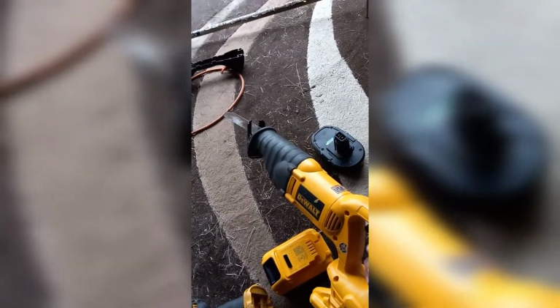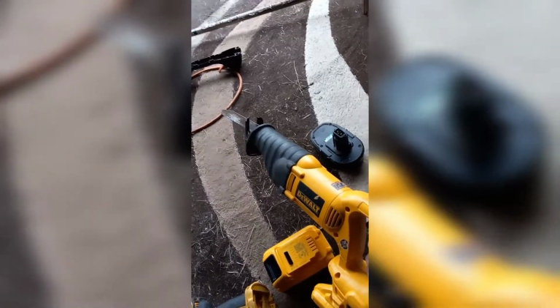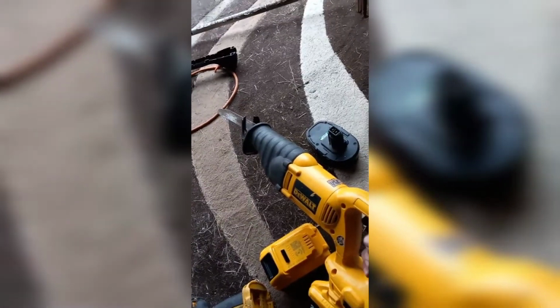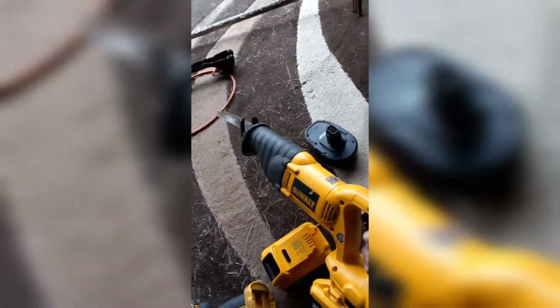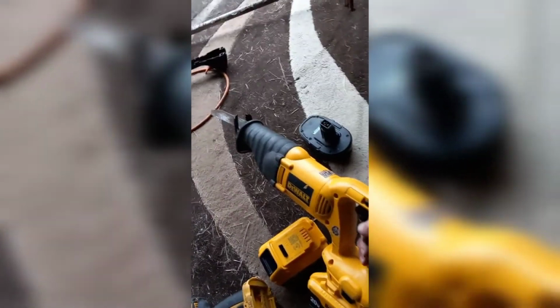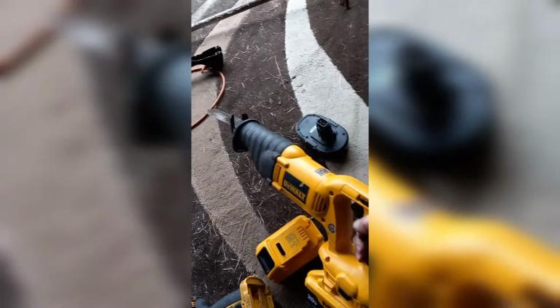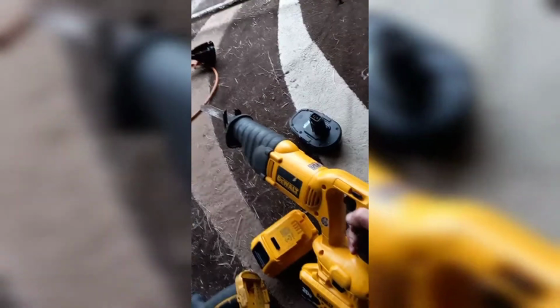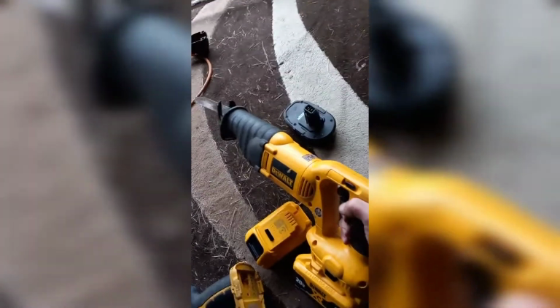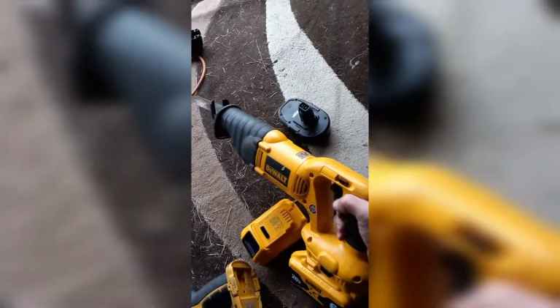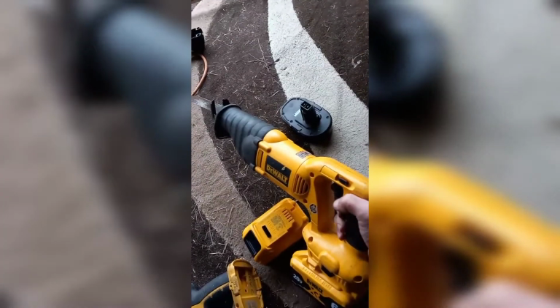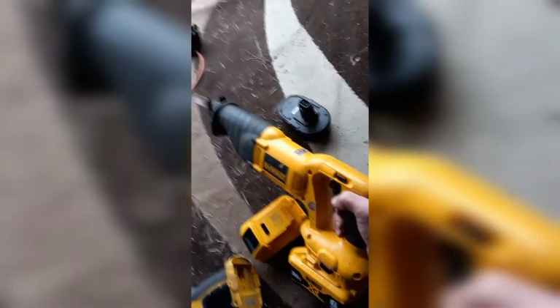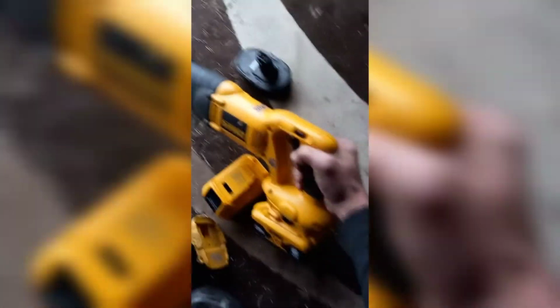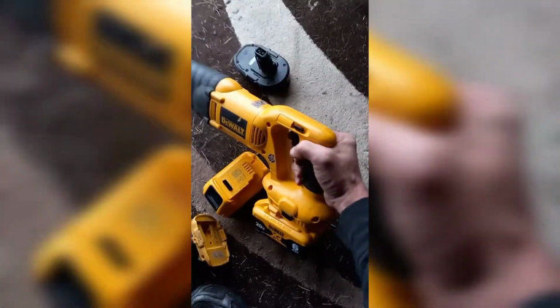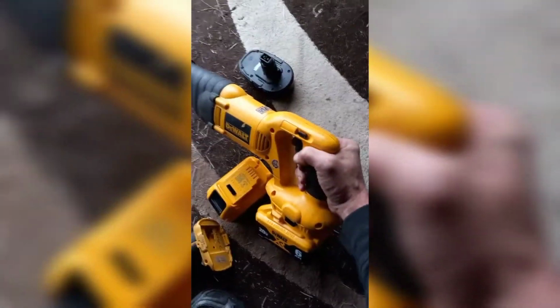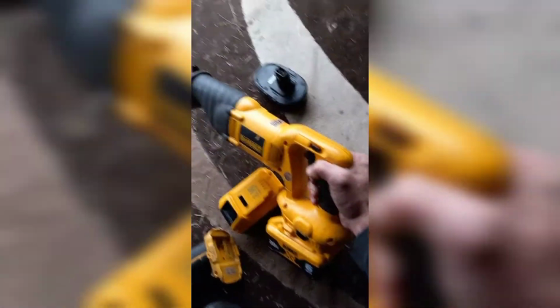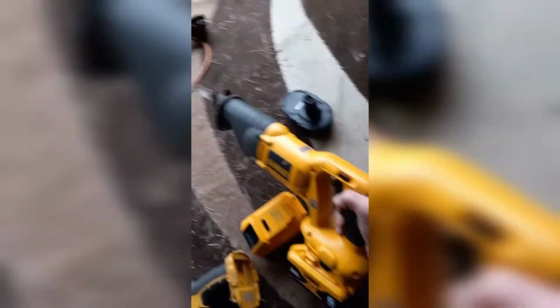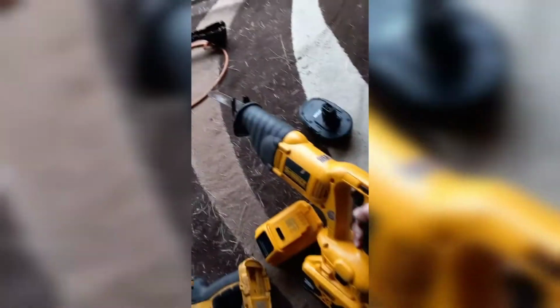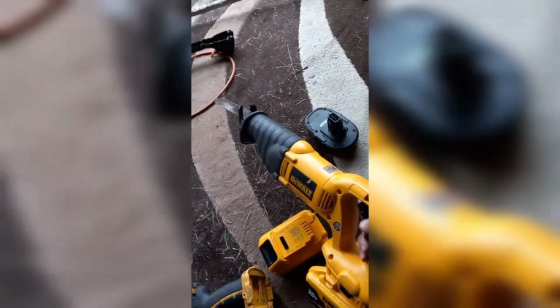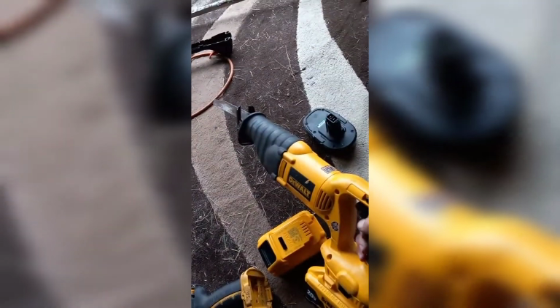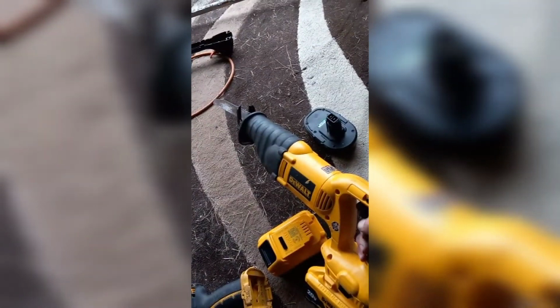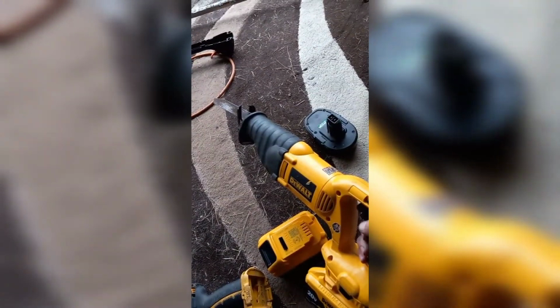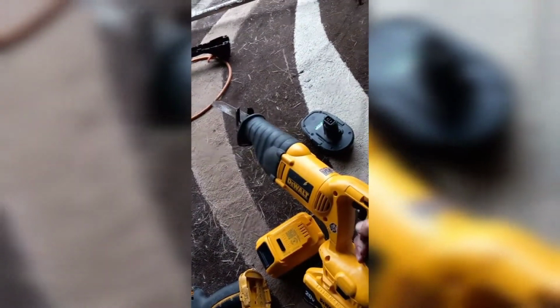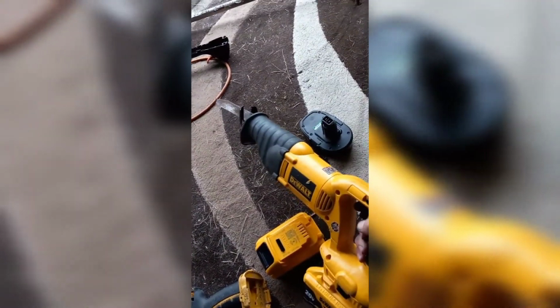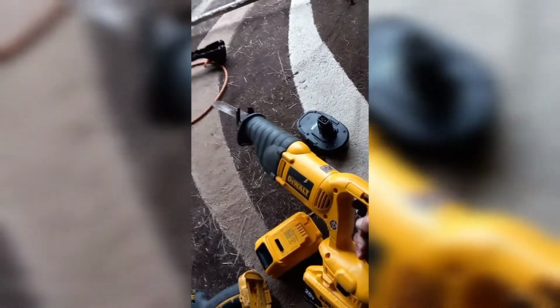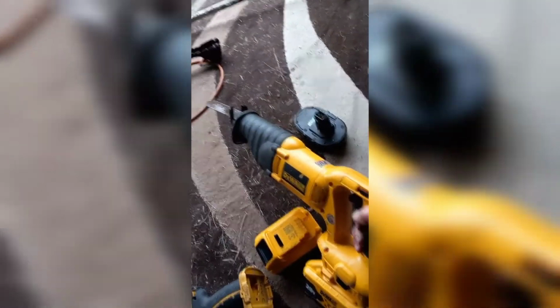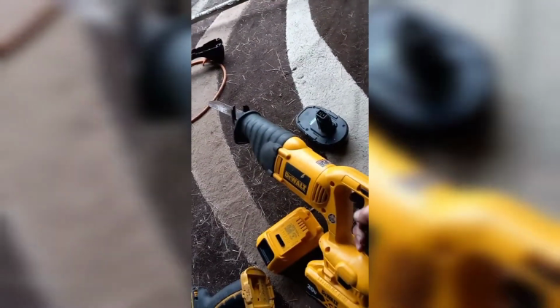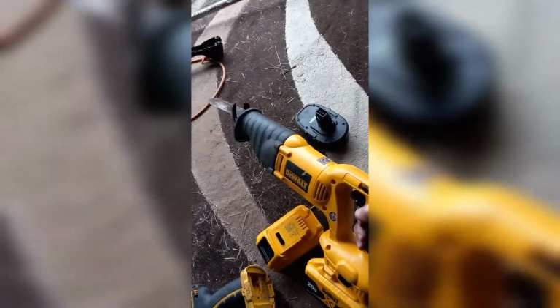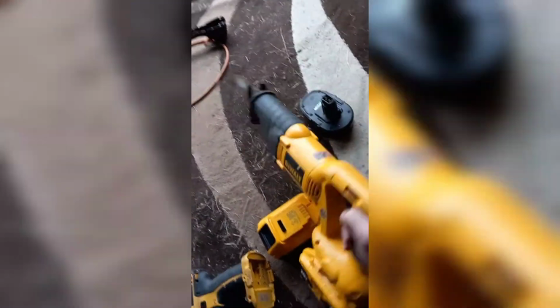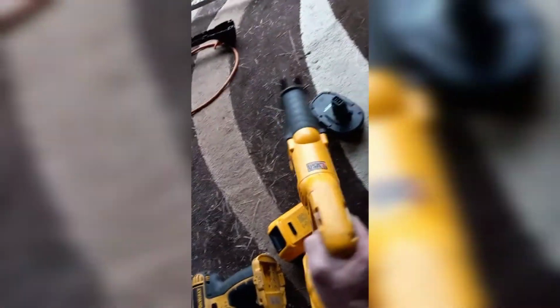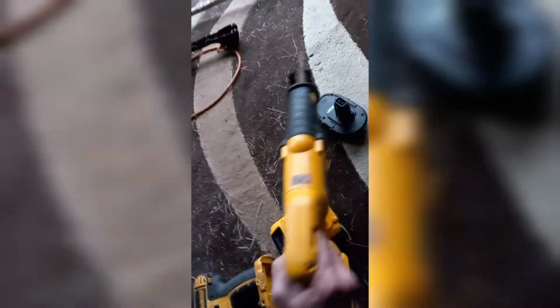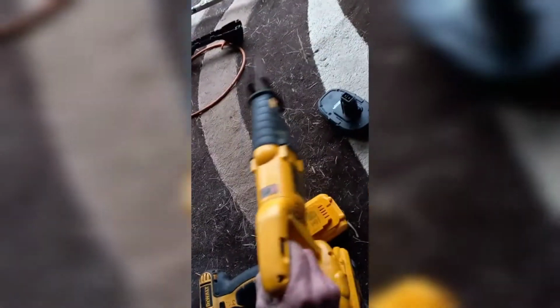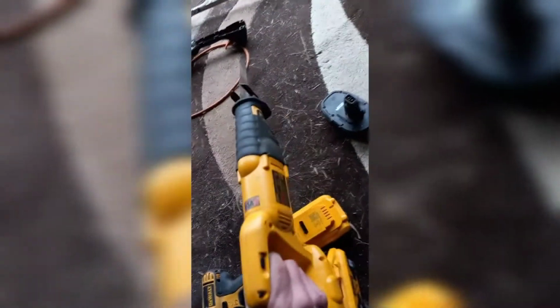Just wanted to show you all the Sawzall as well. This bad boy kicks.